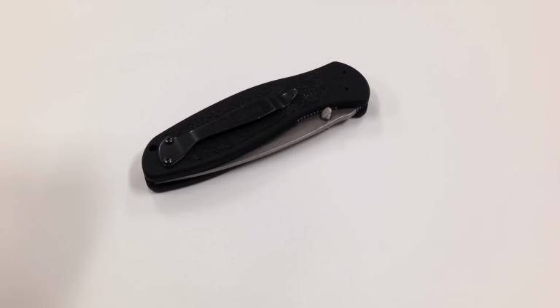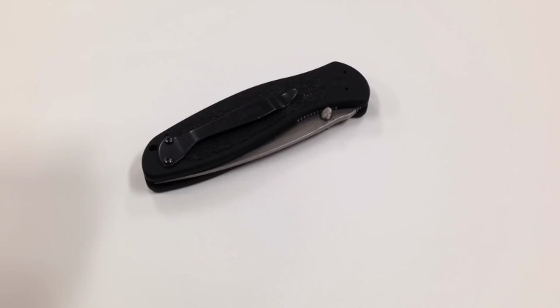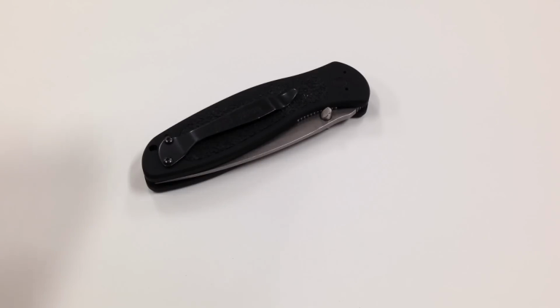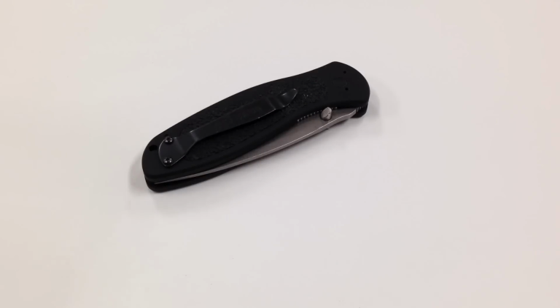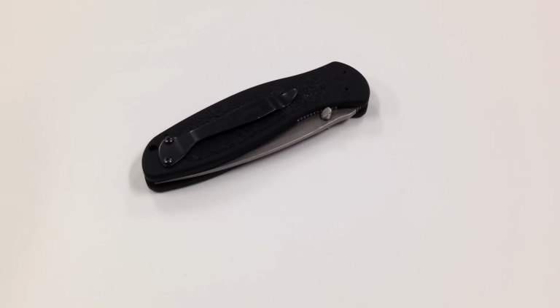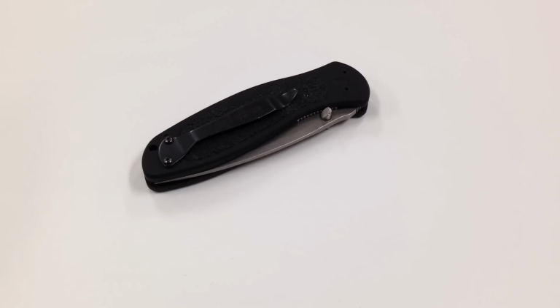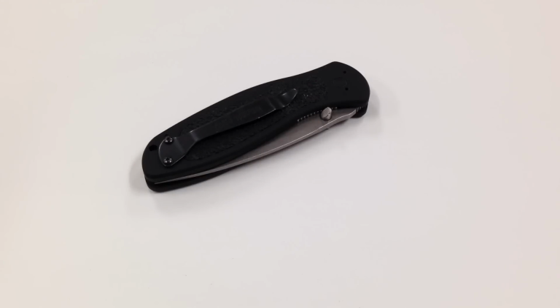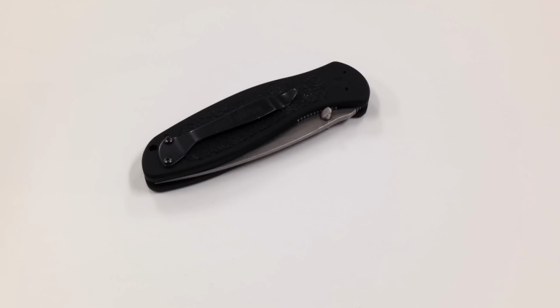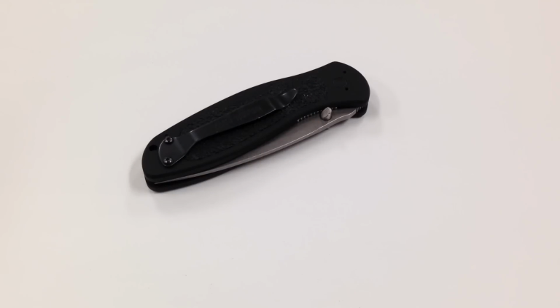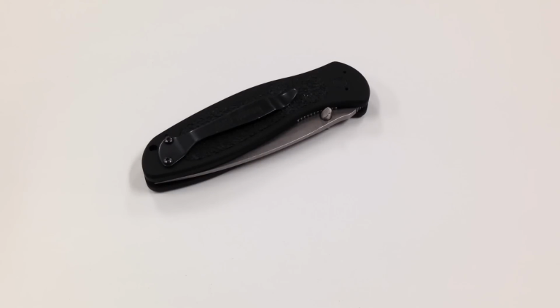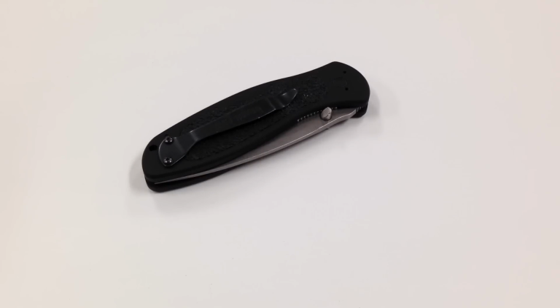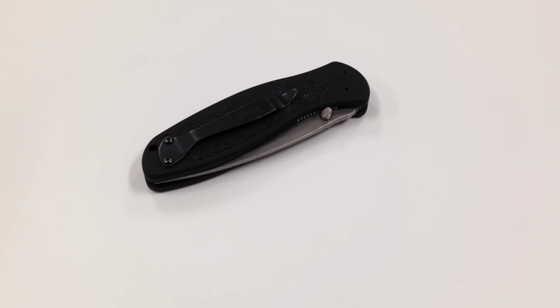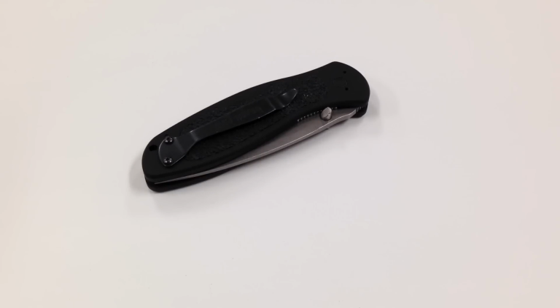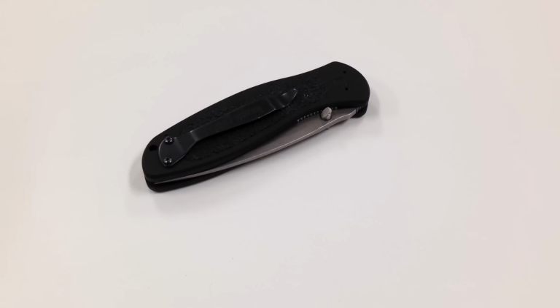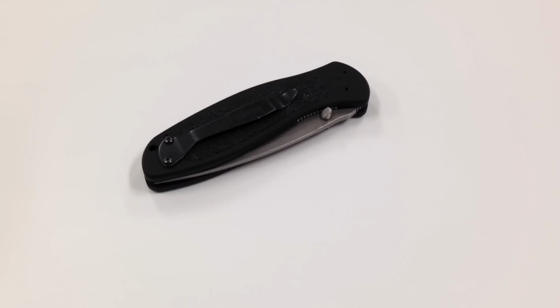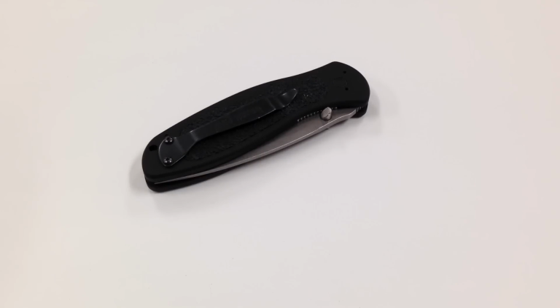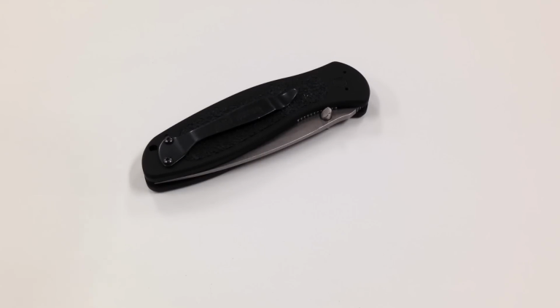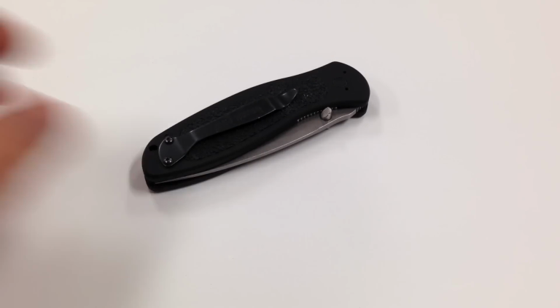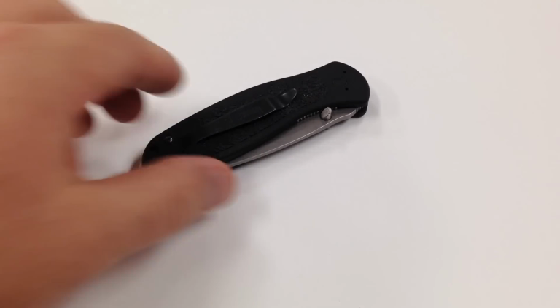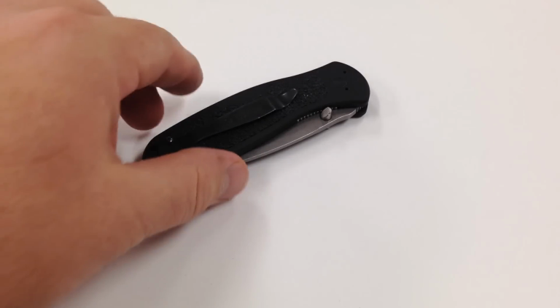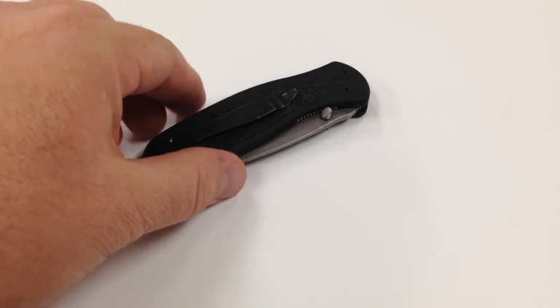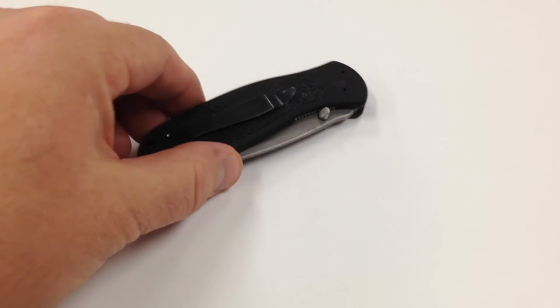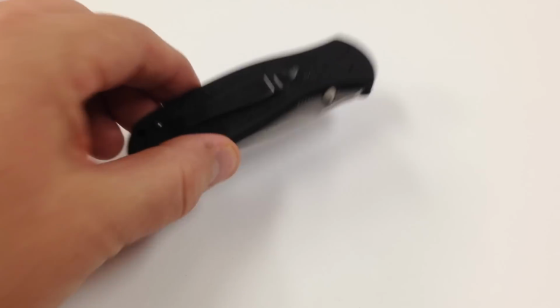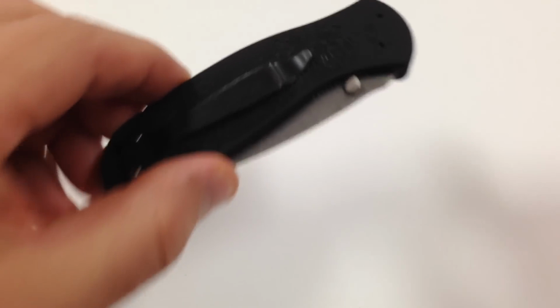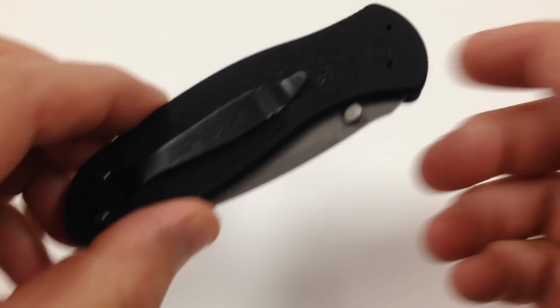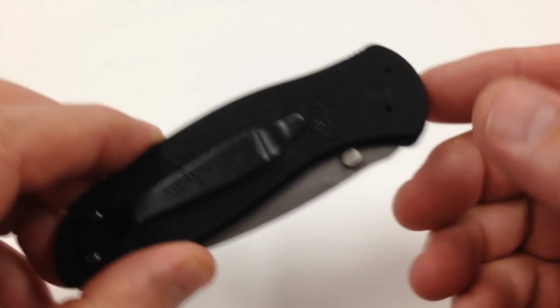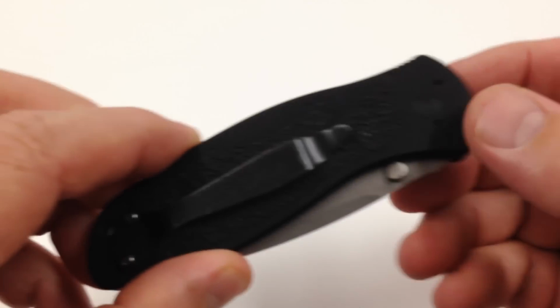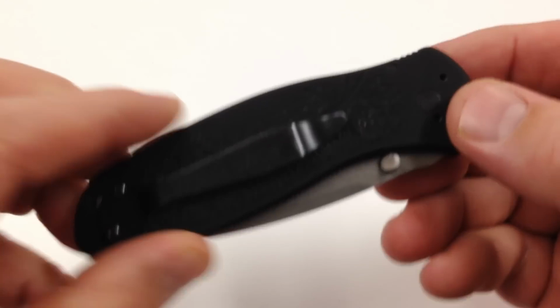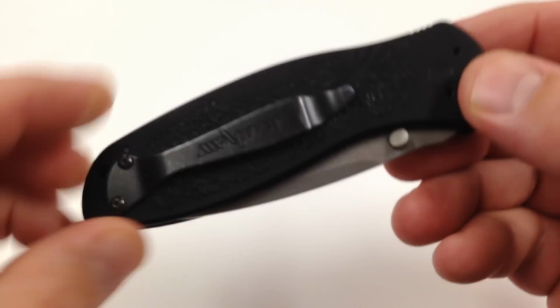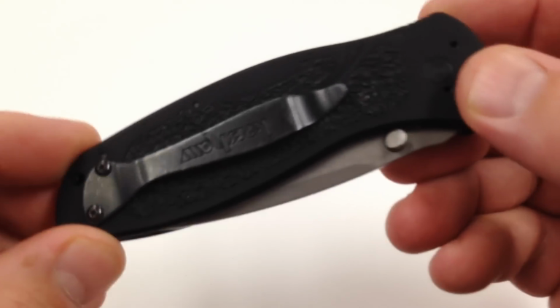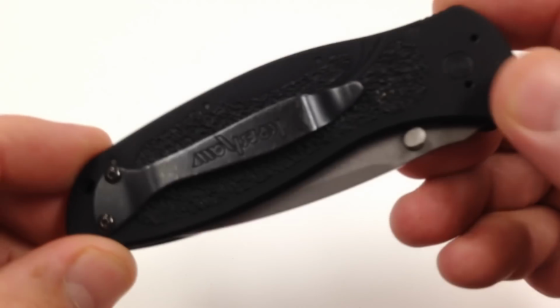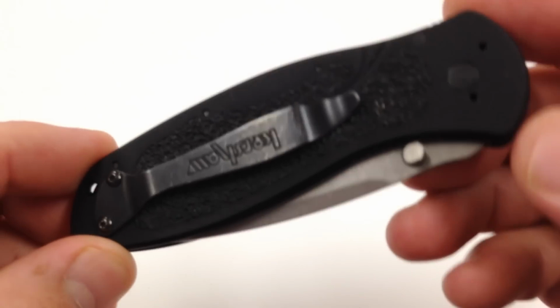What up folks, Cajun Blaze here and today we're going to be talking about my Kershaw Blur.